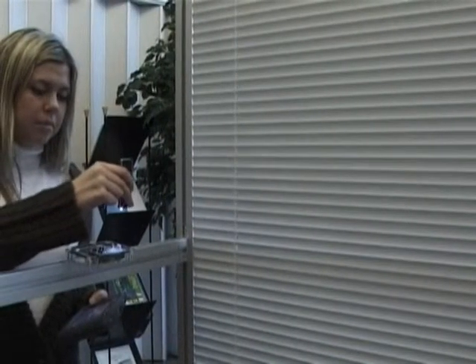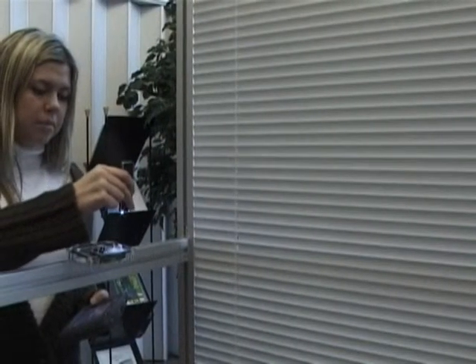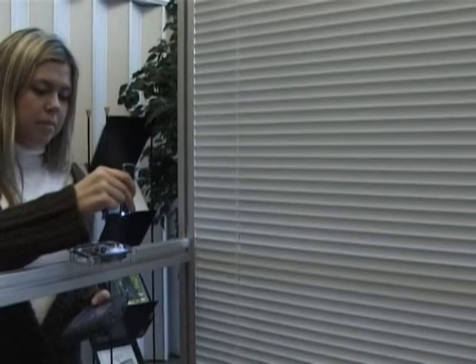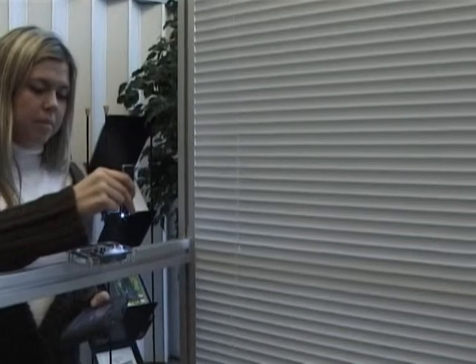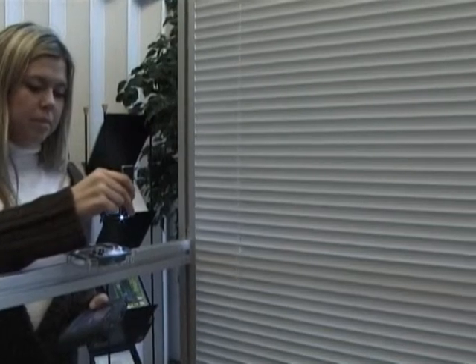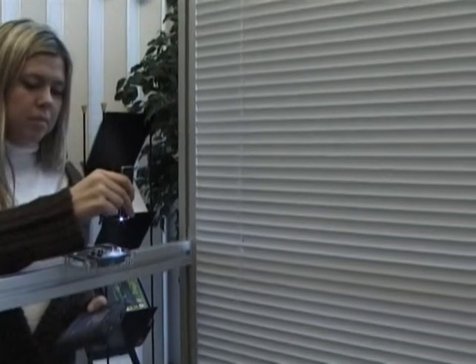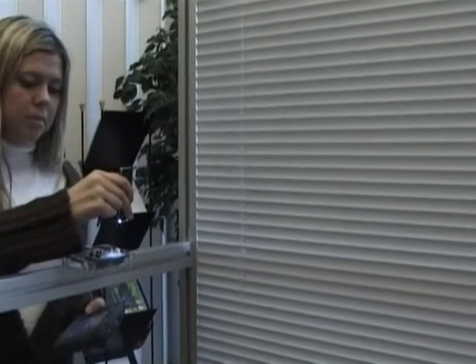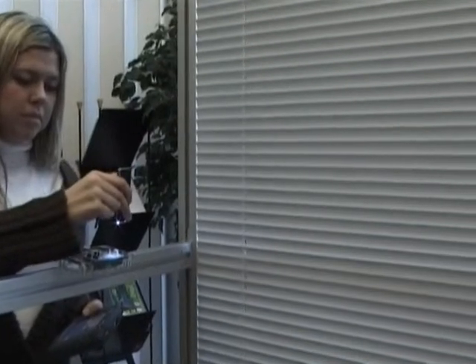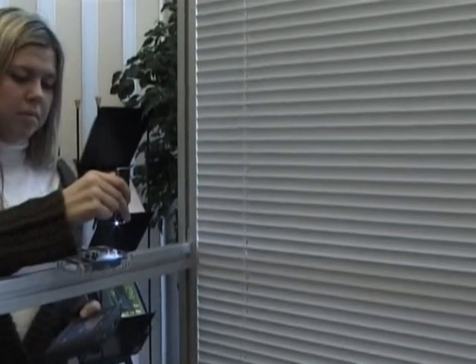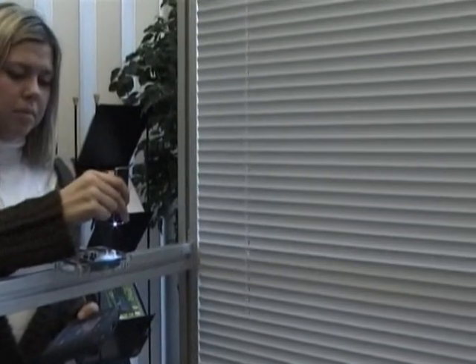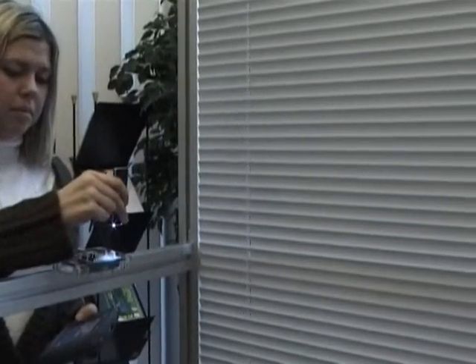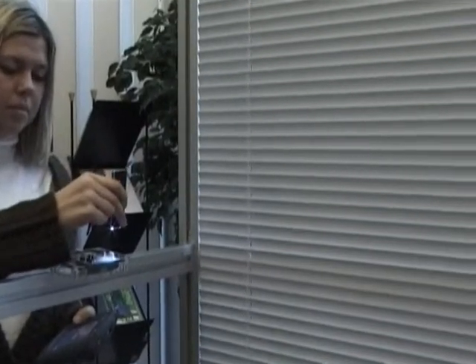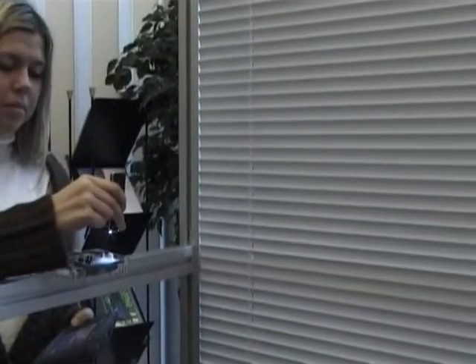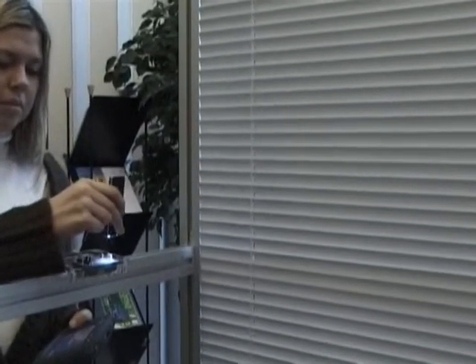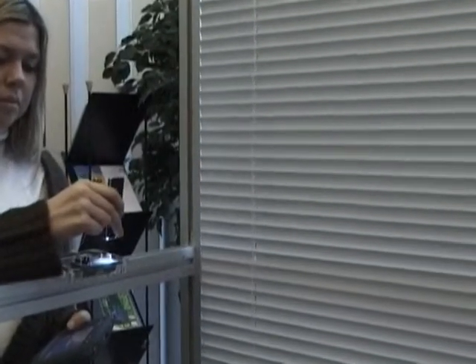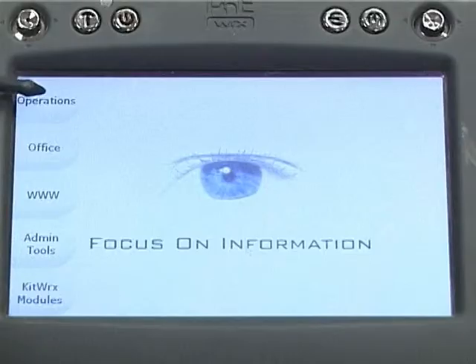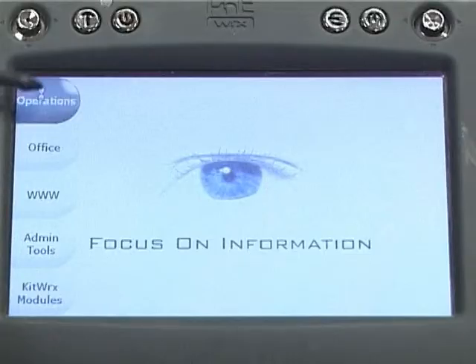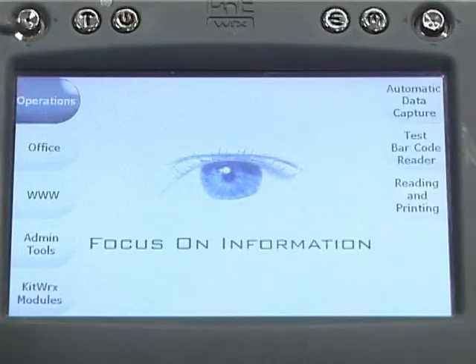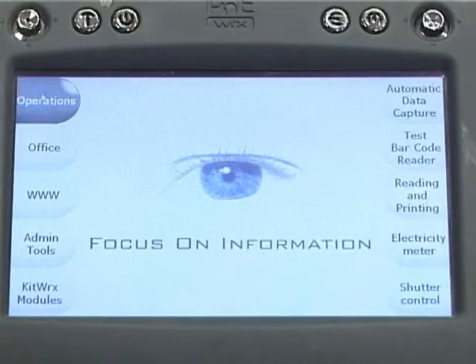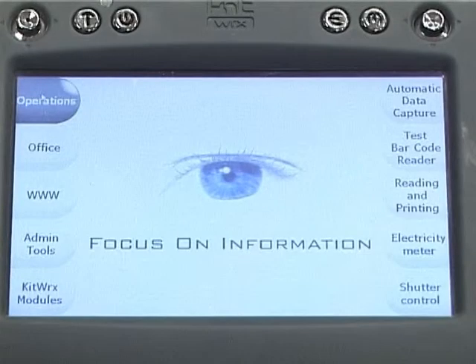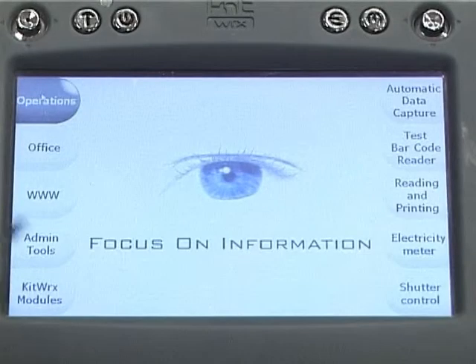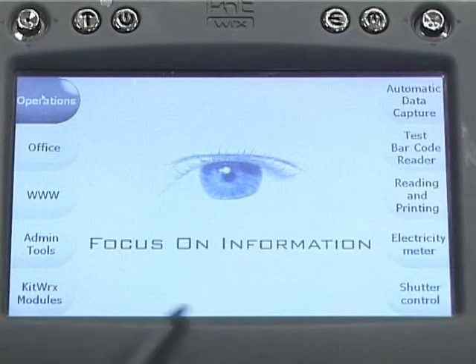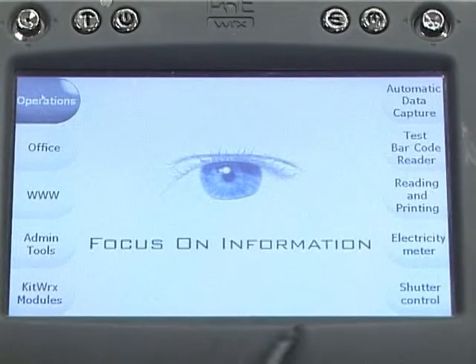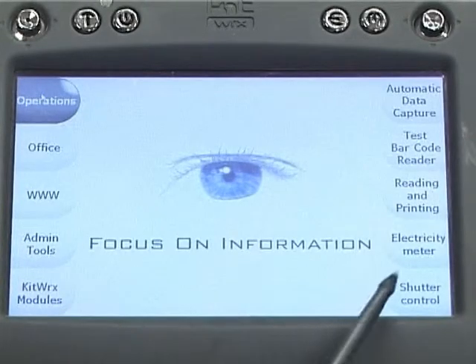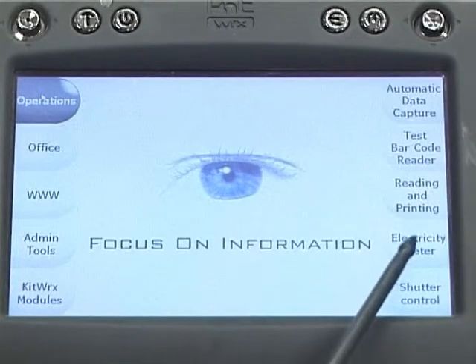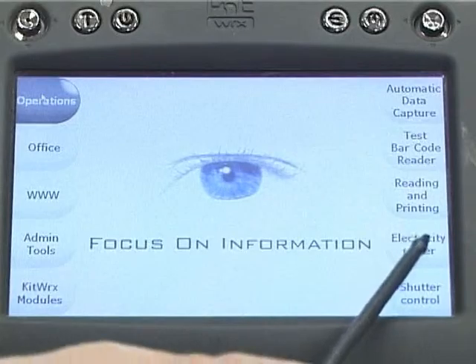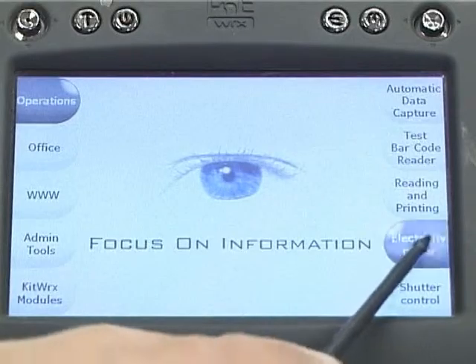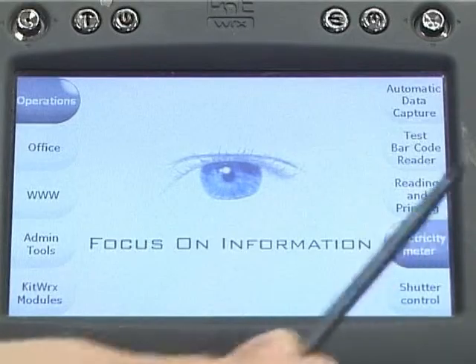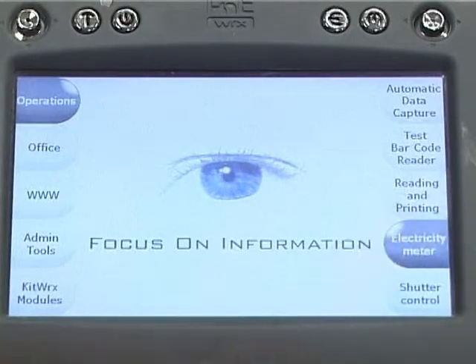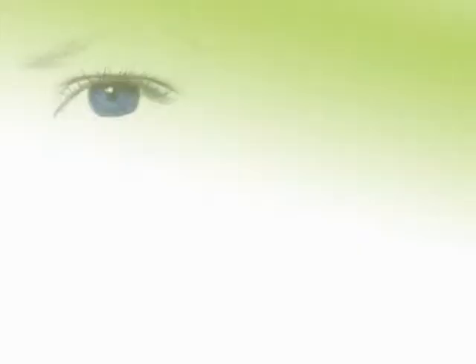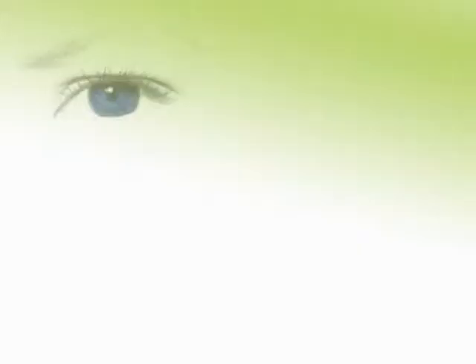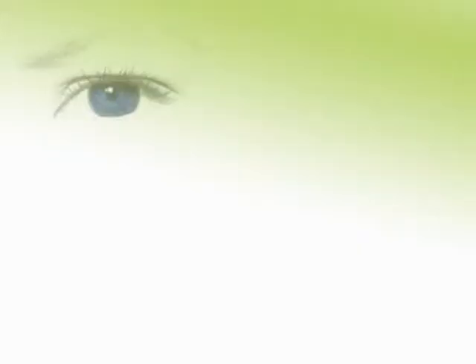Kitworks can be used for installation, calibration, testing and maintenance of smart objects. Kitworks can also be used as a remote controller.